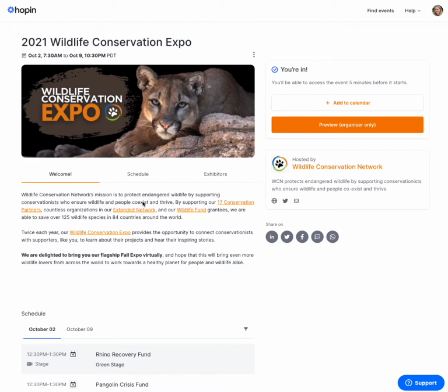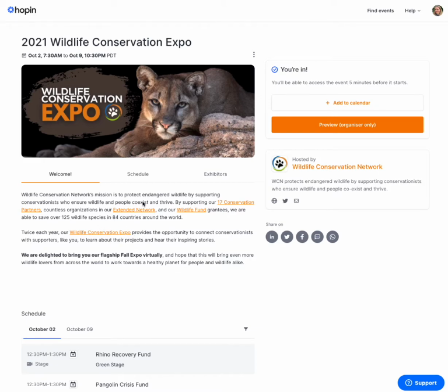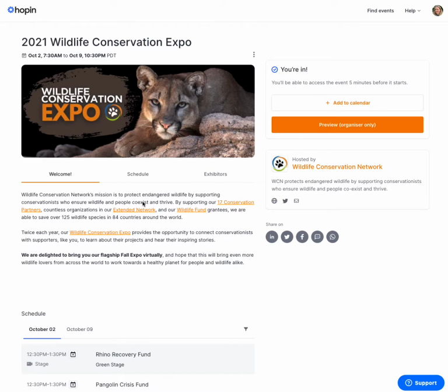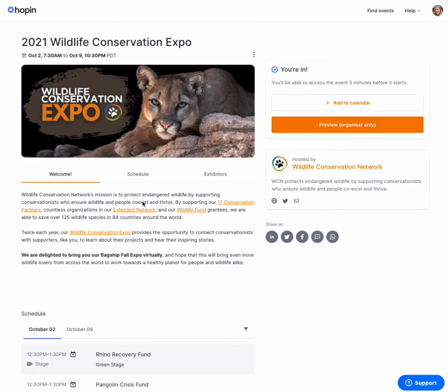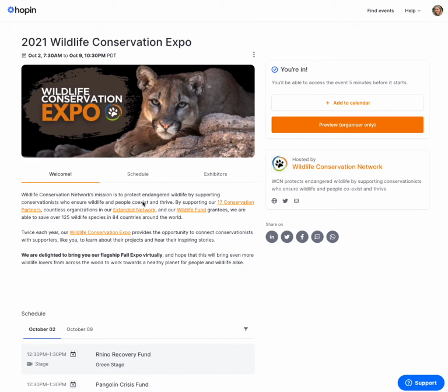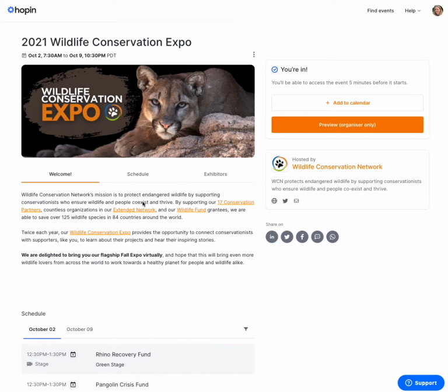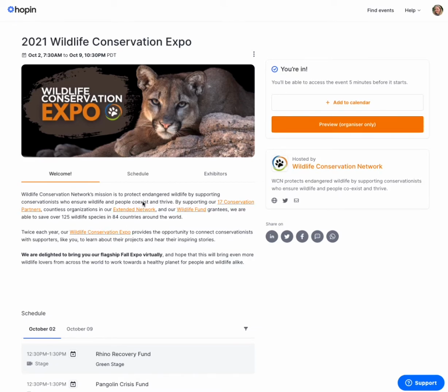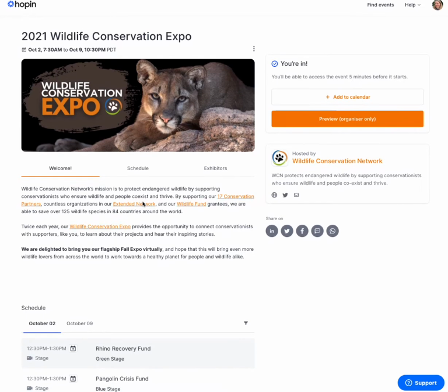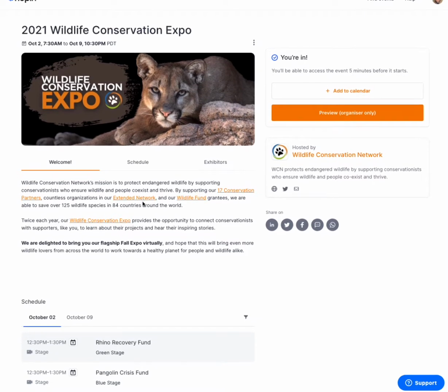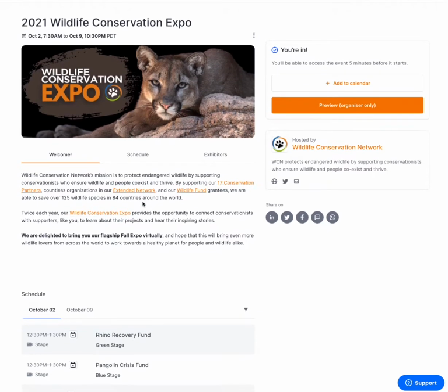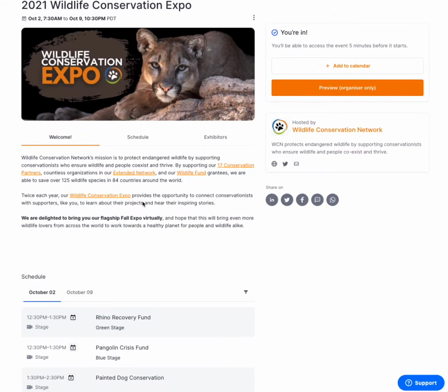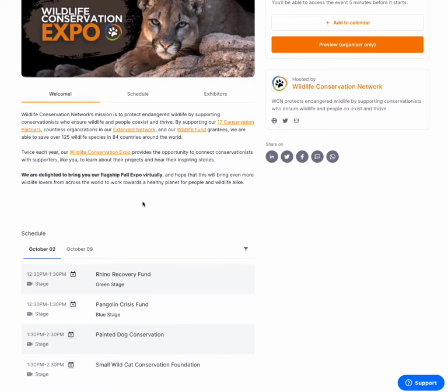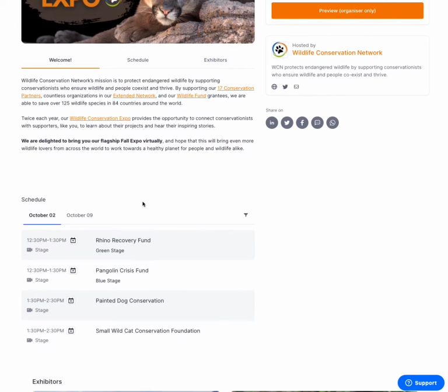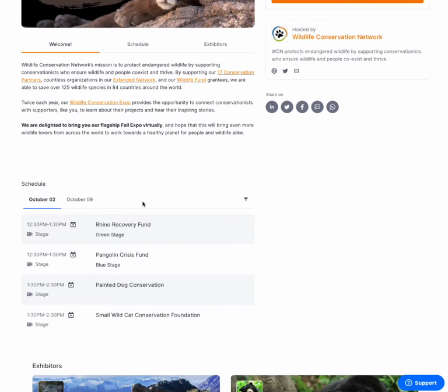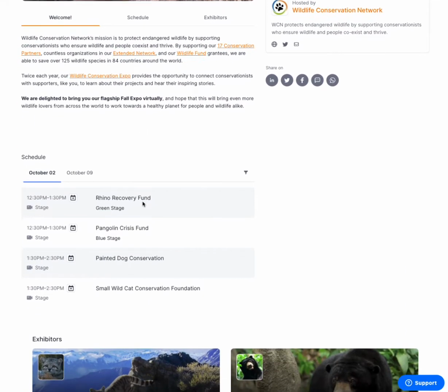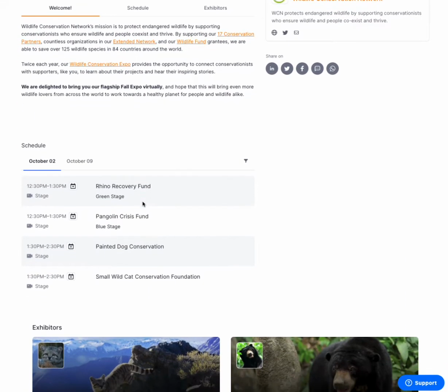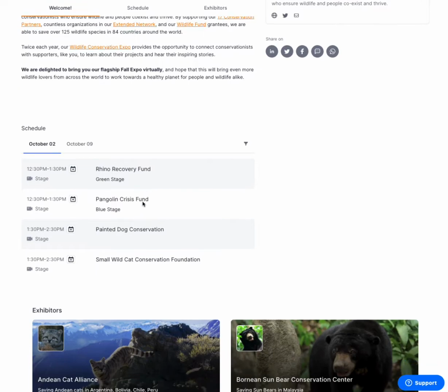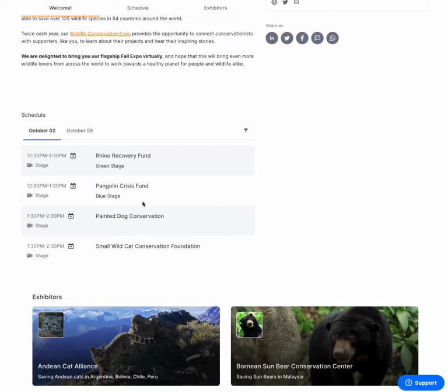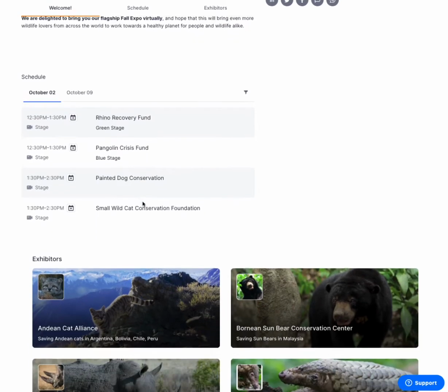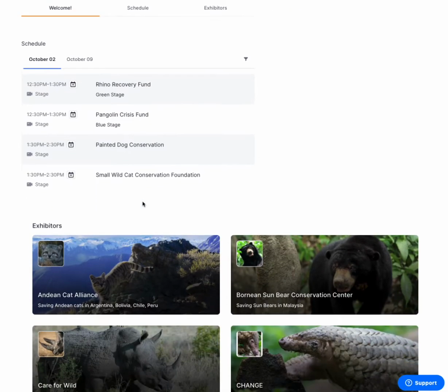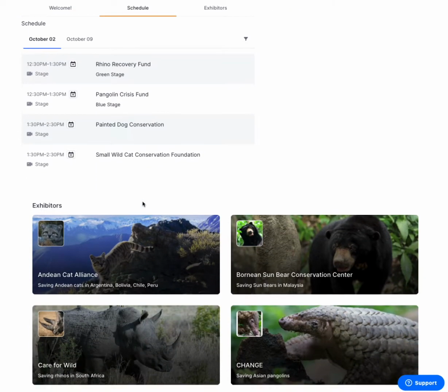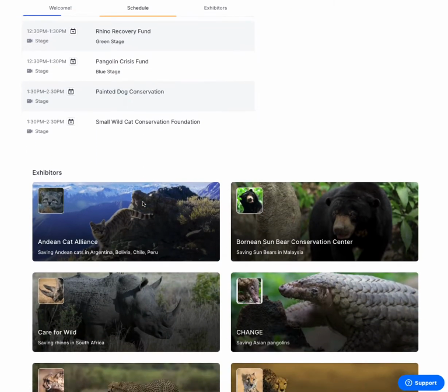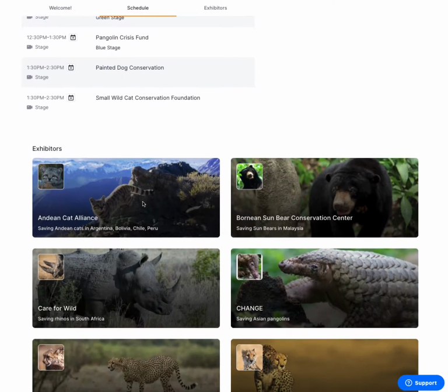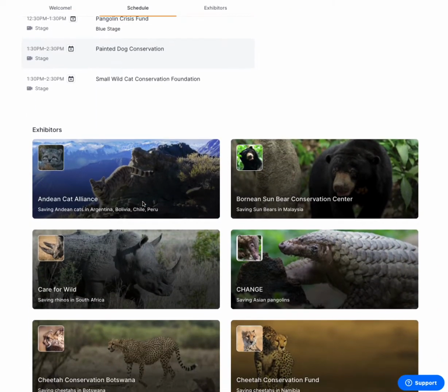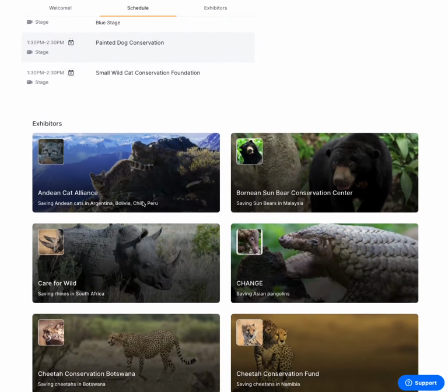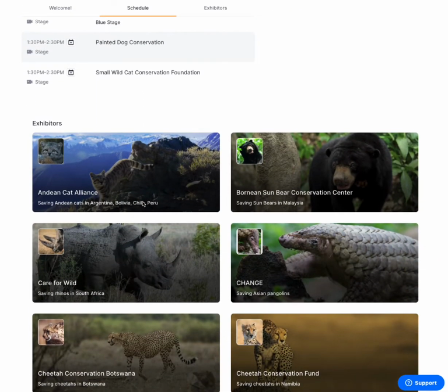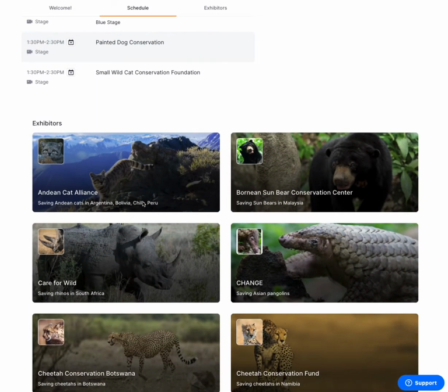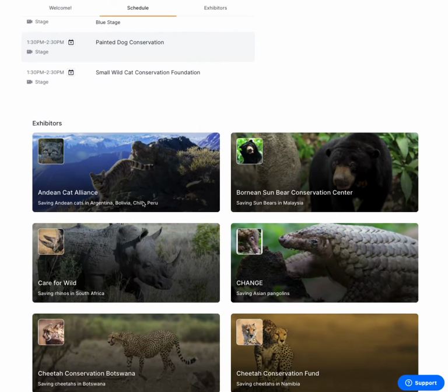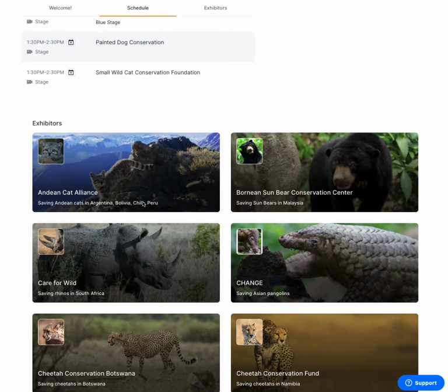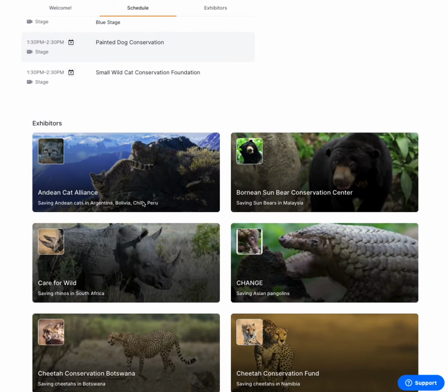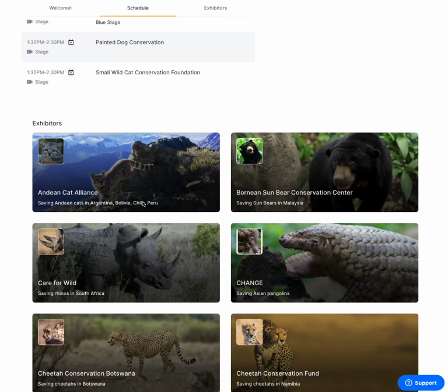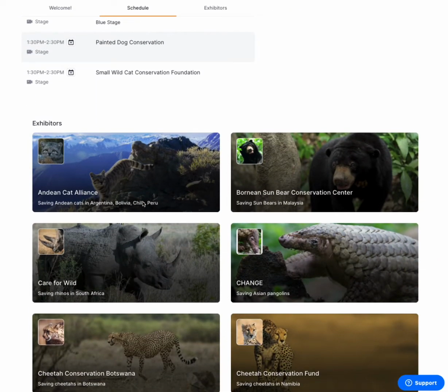On this page, you can see a description of the event and see the schedule, as well as get a preview of some of the exhibitors joining us for the event.